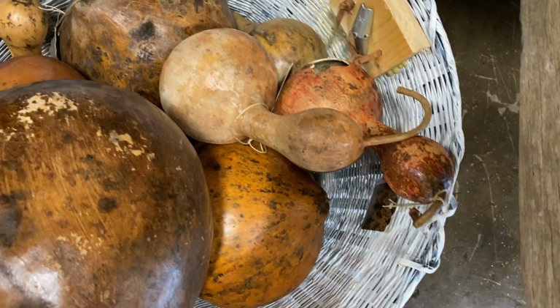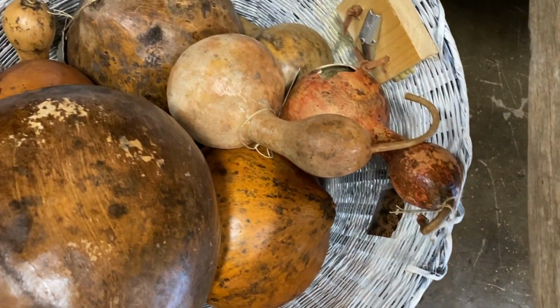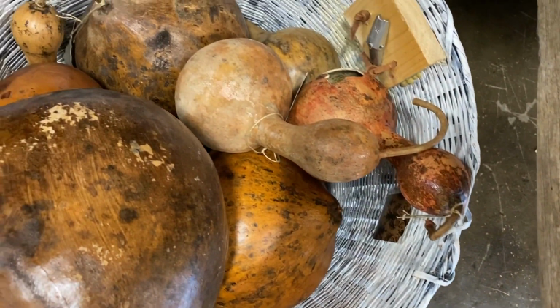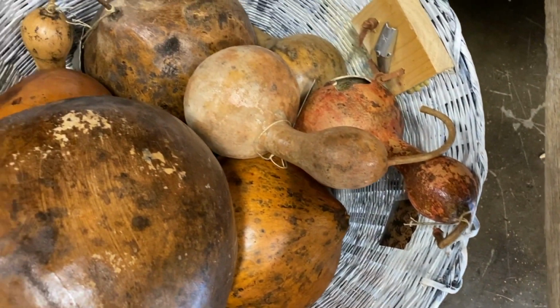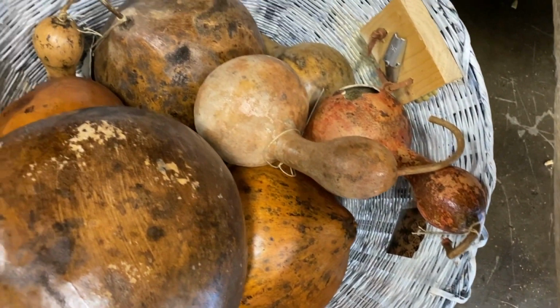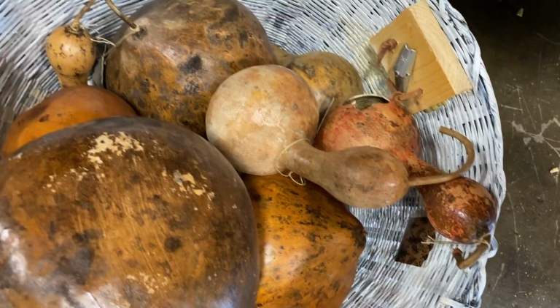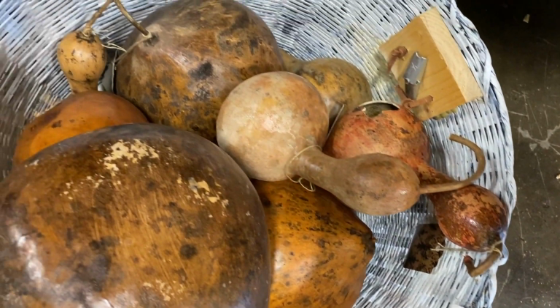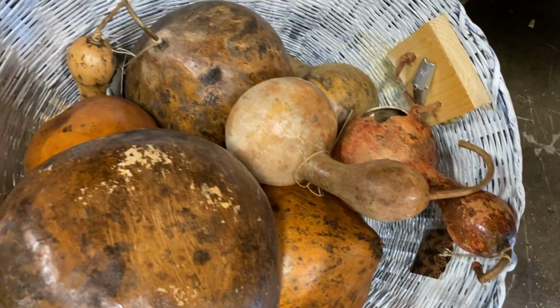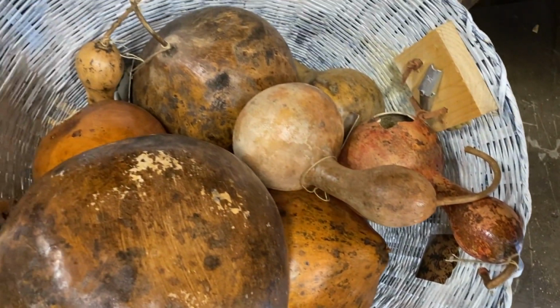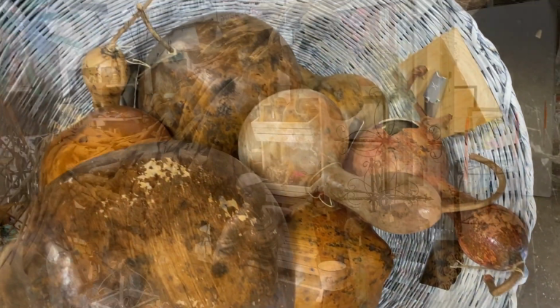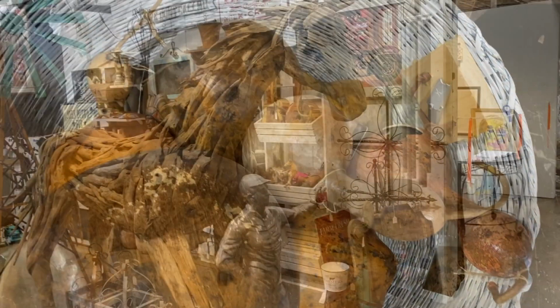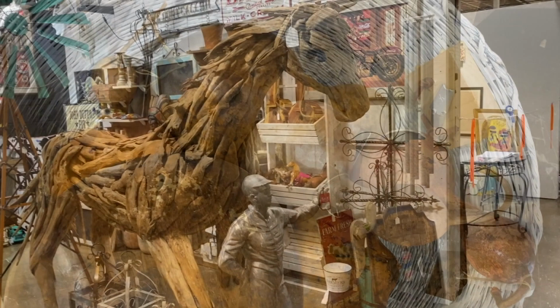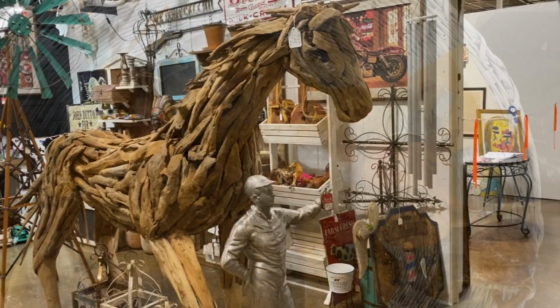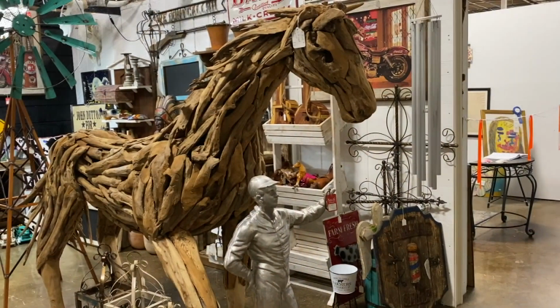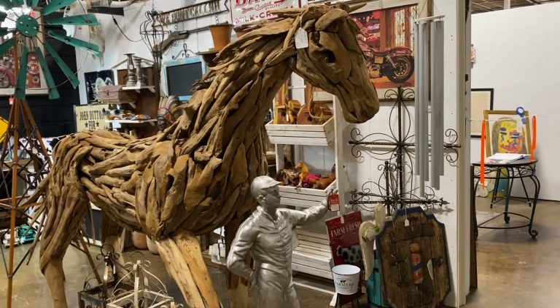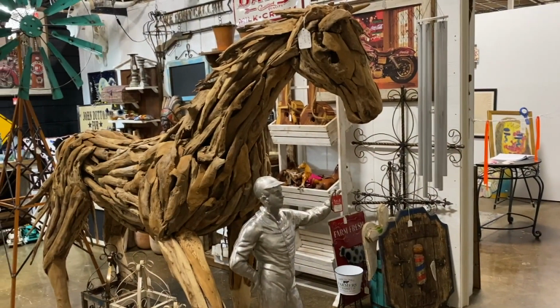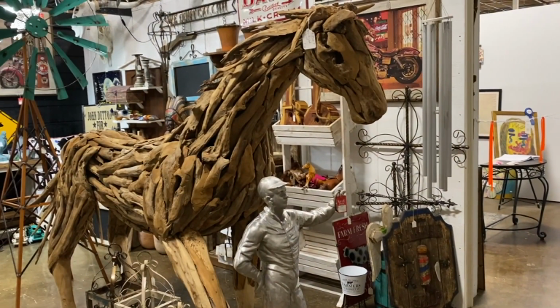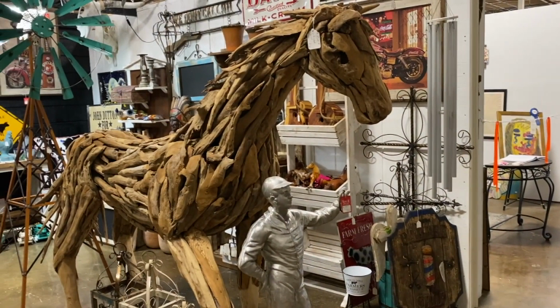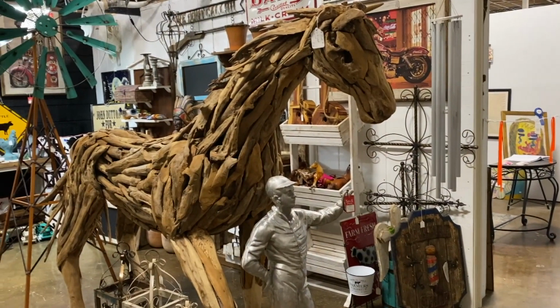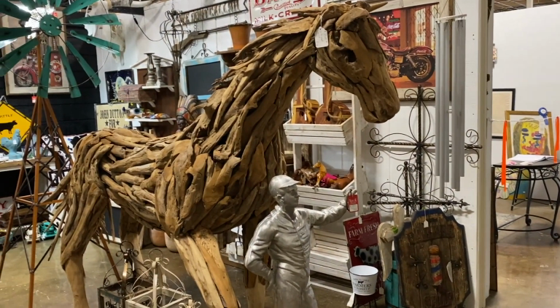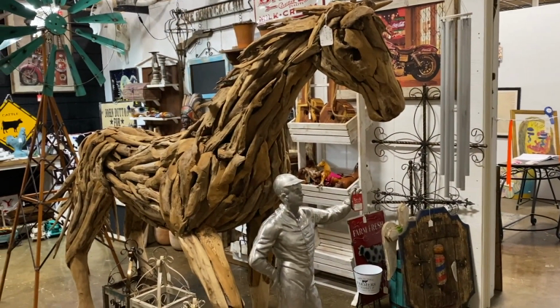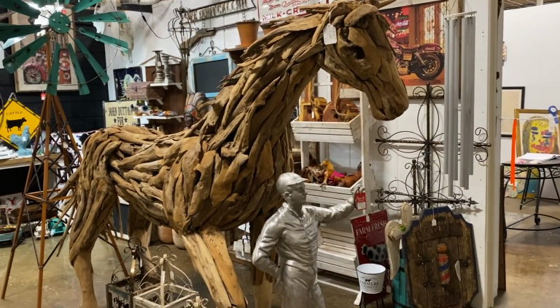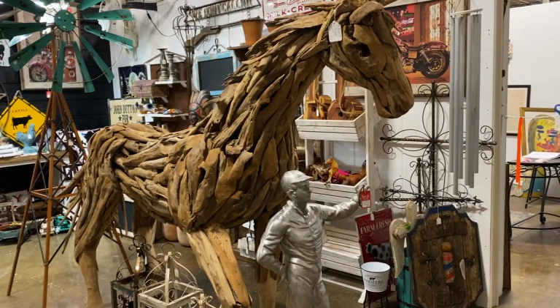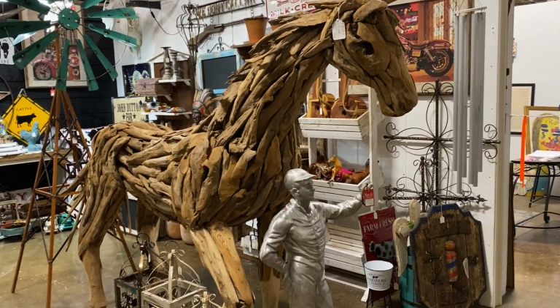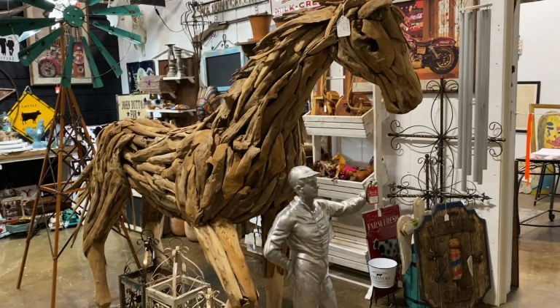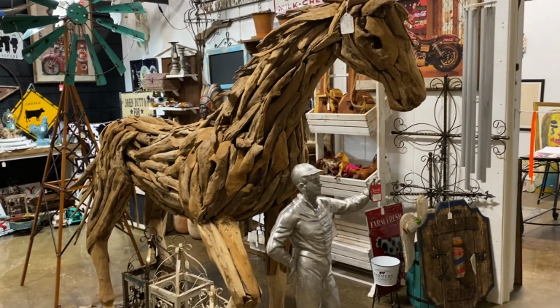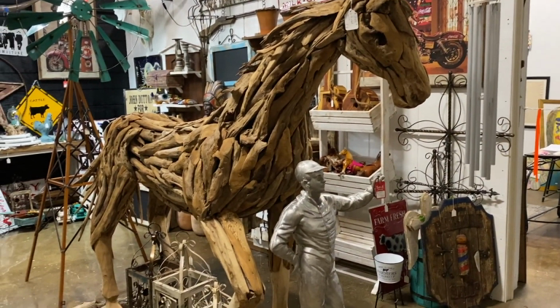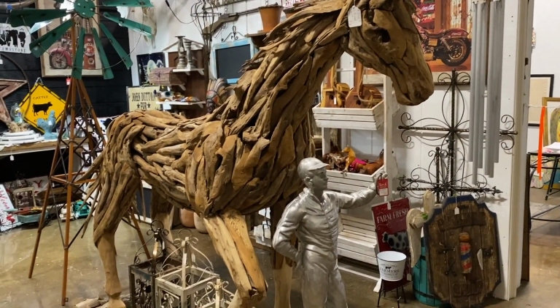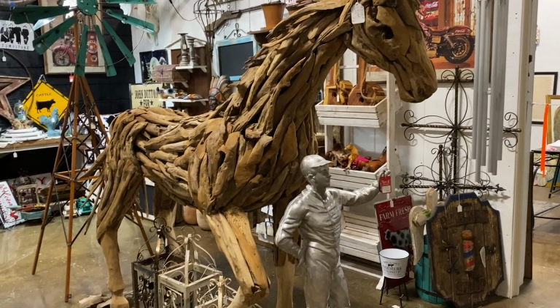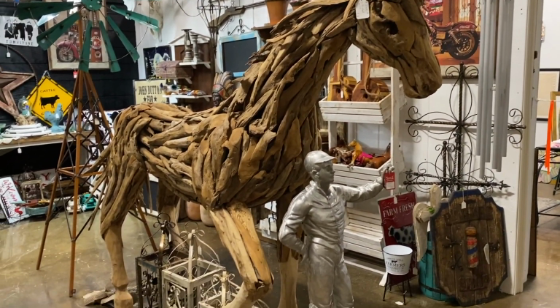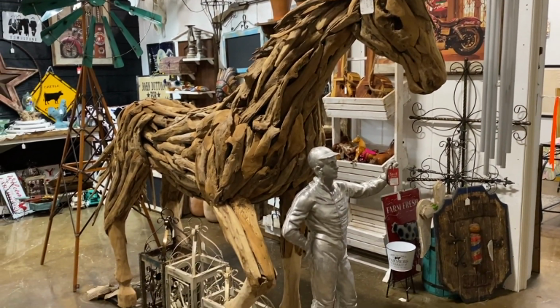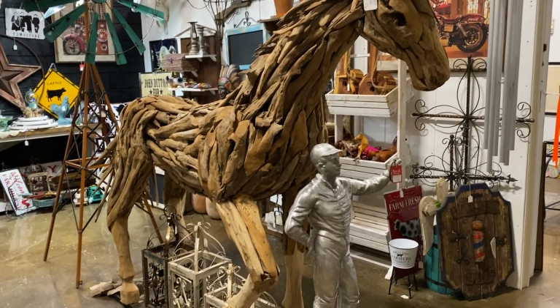And the last amazing thing I saw was this incredible driftwood horse.